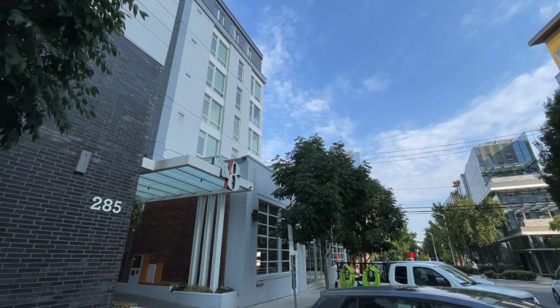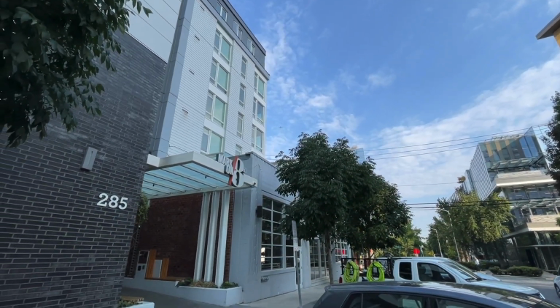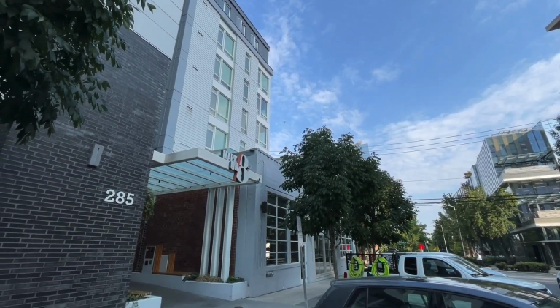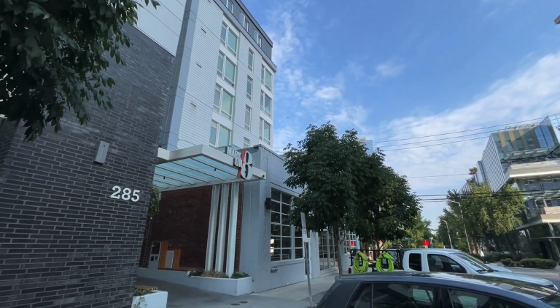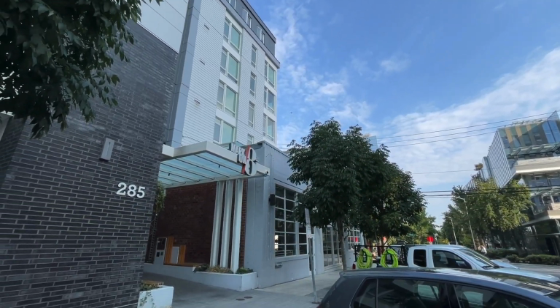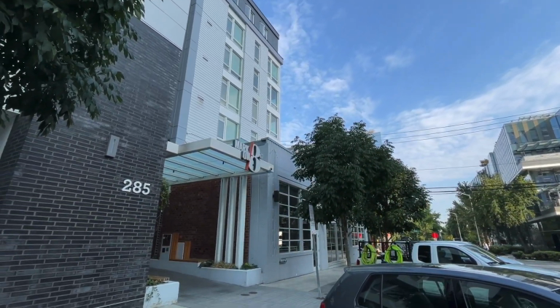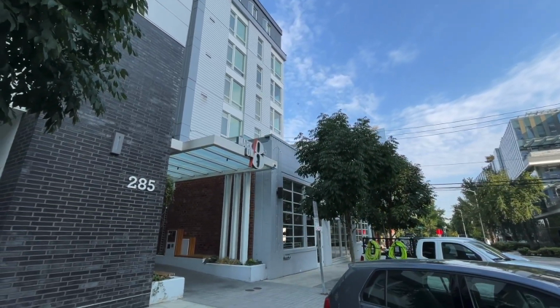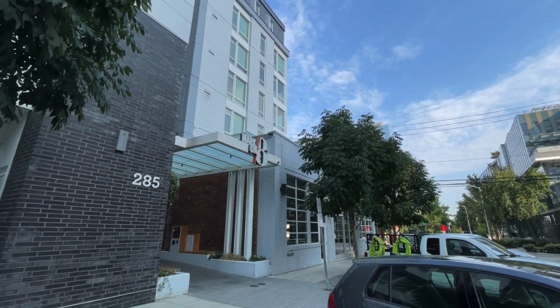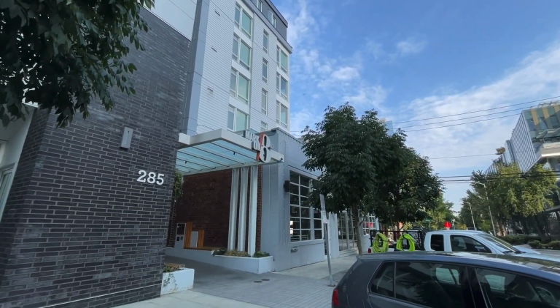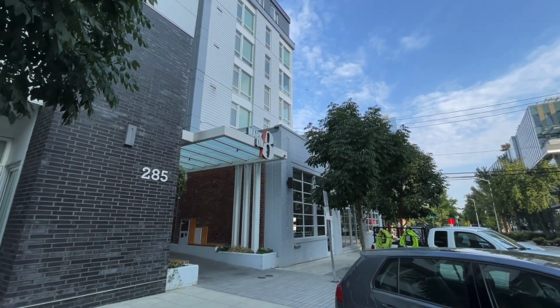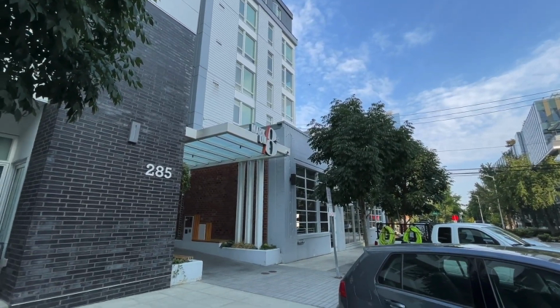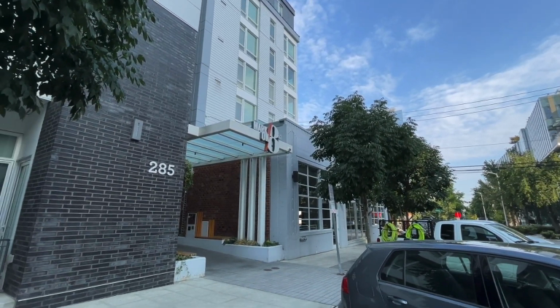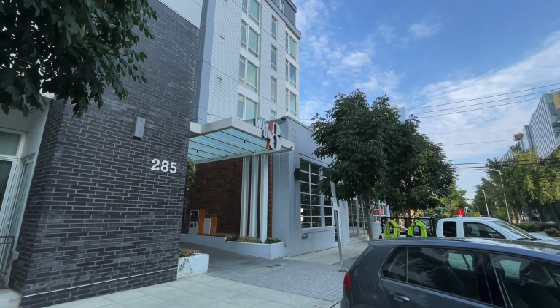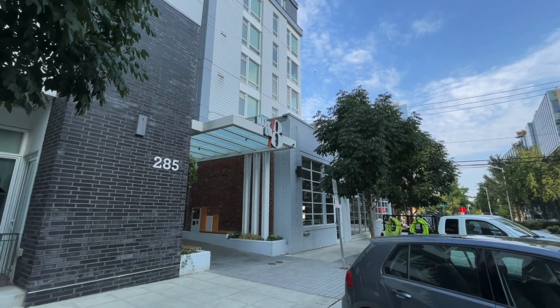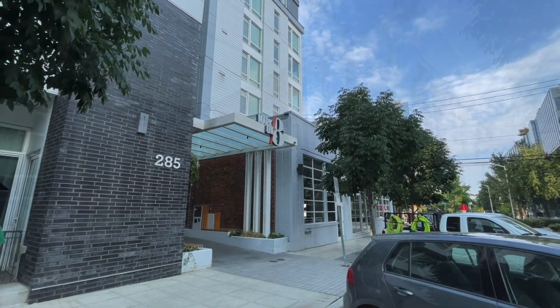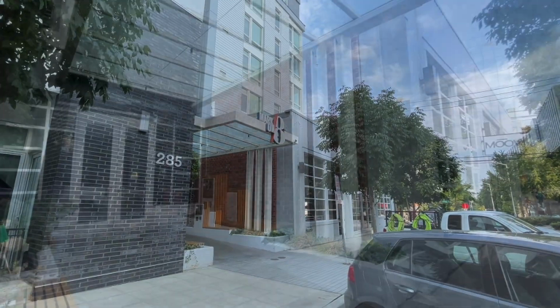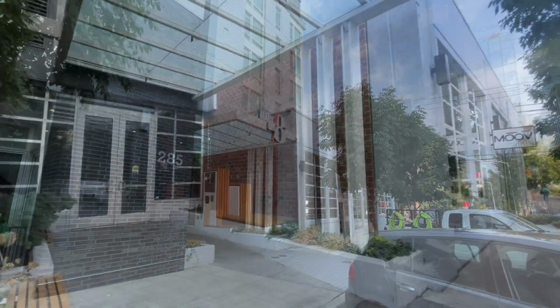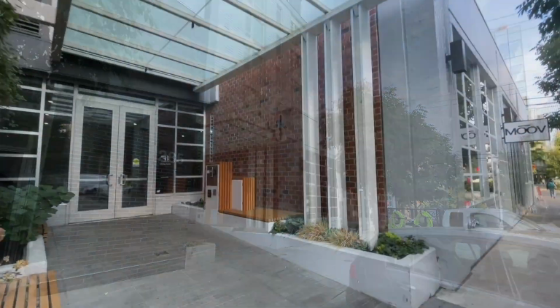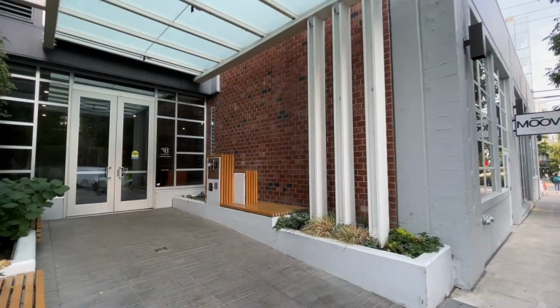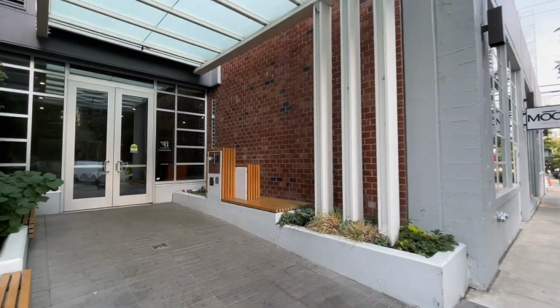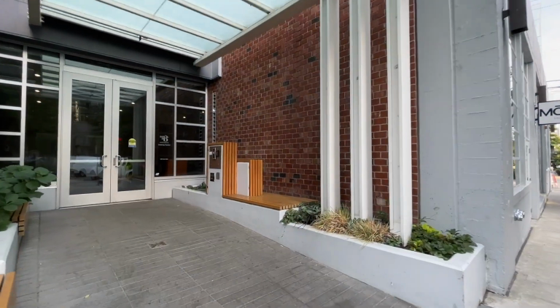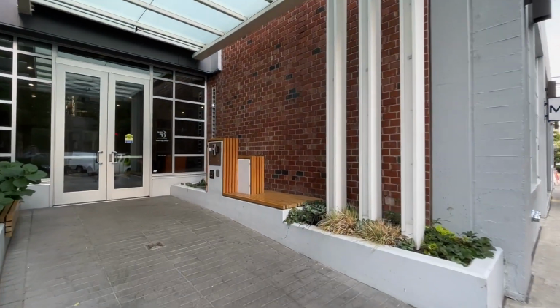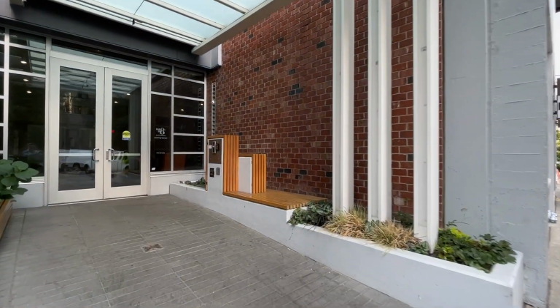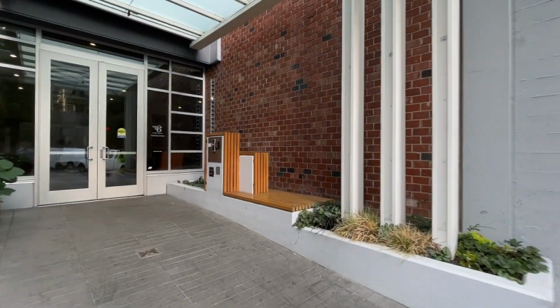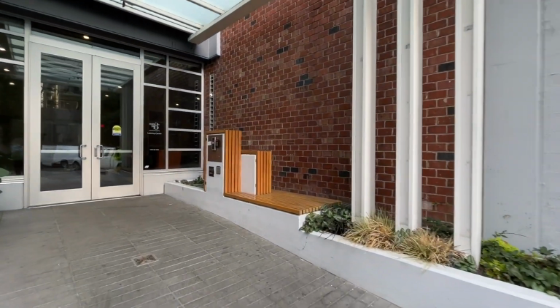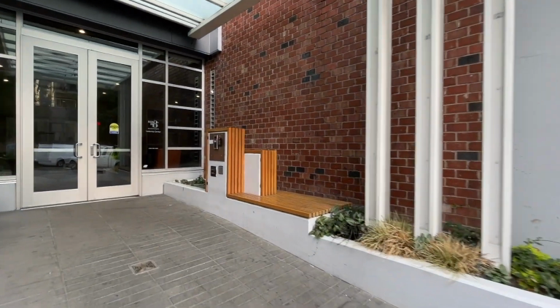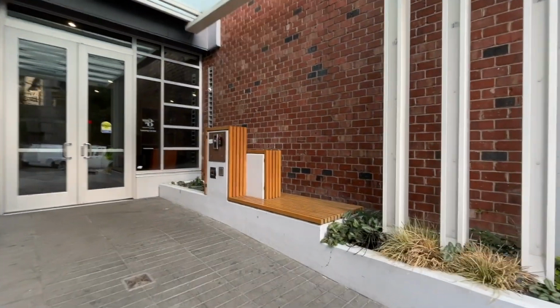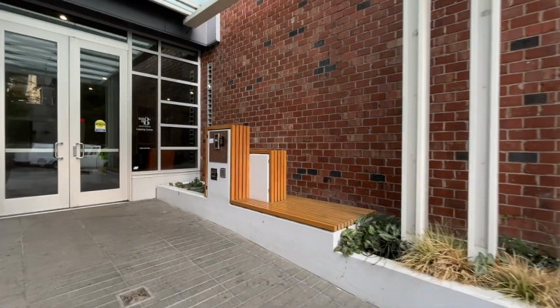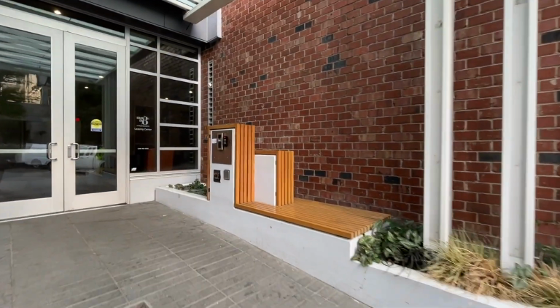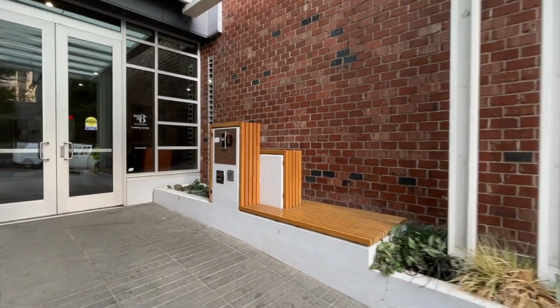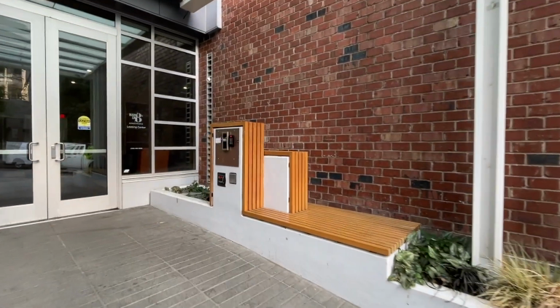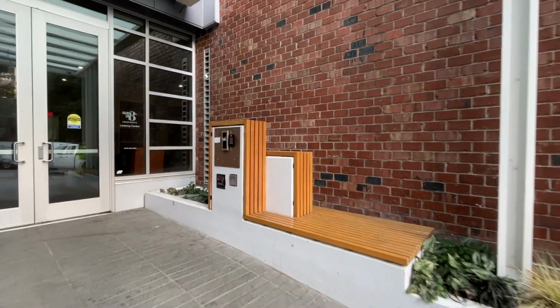The Markon 8th entrance is located on 8th, just south of Thomas. You can enter your community access code on the black keypad to the right of the call box.